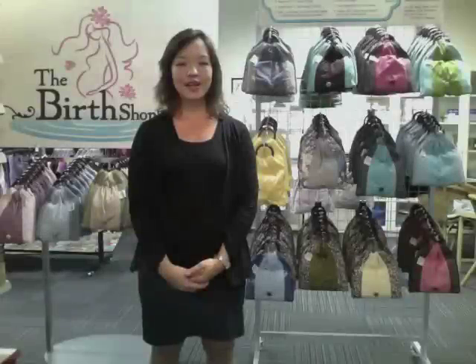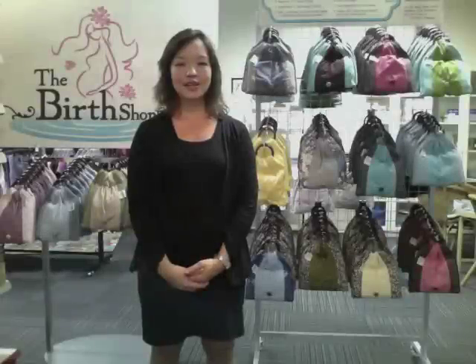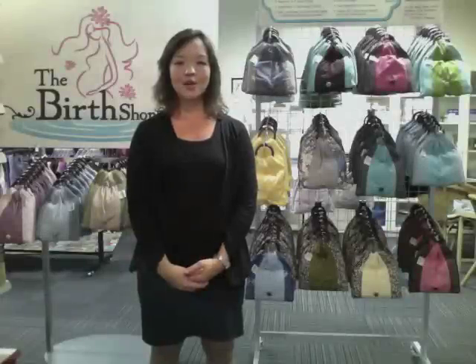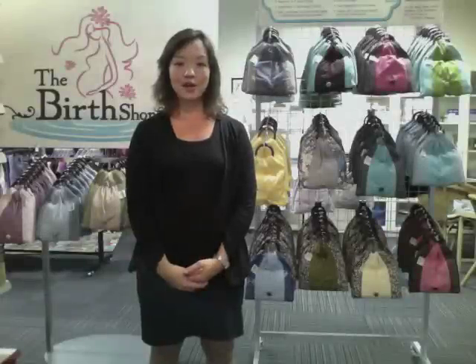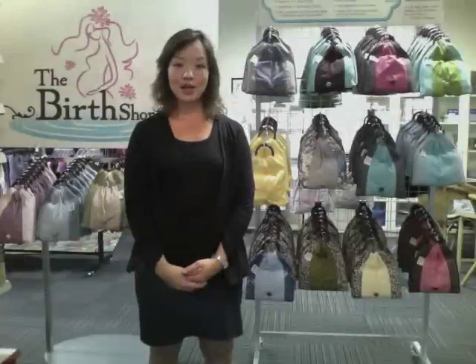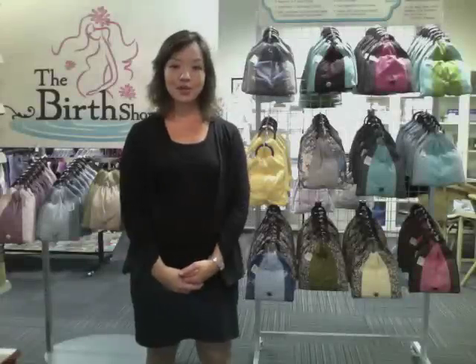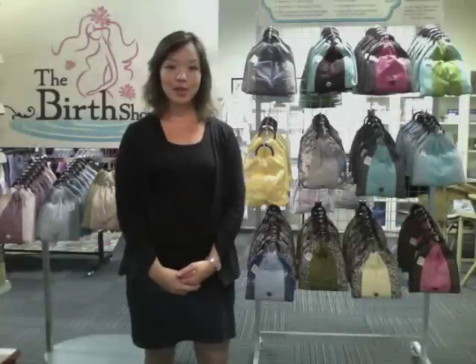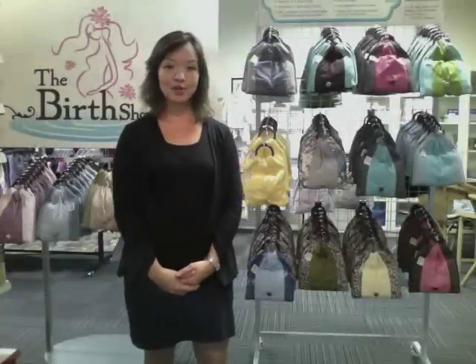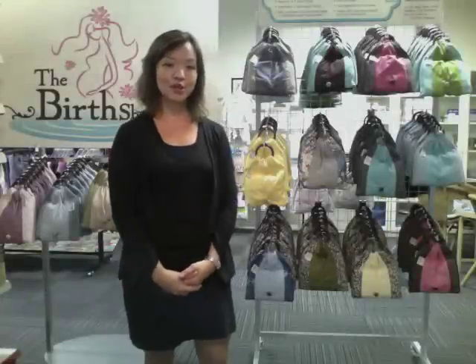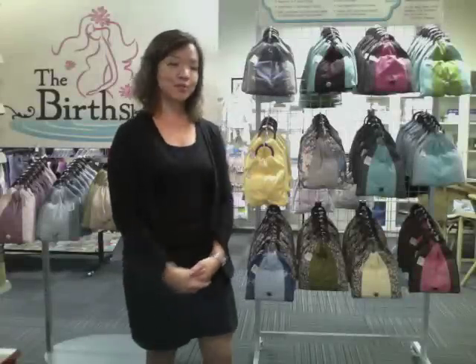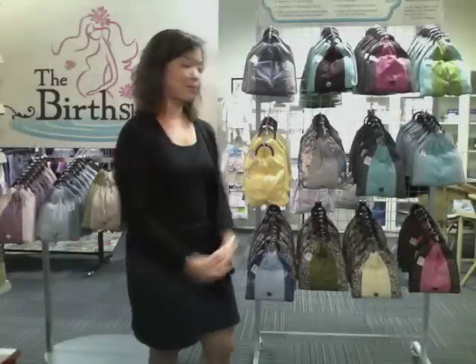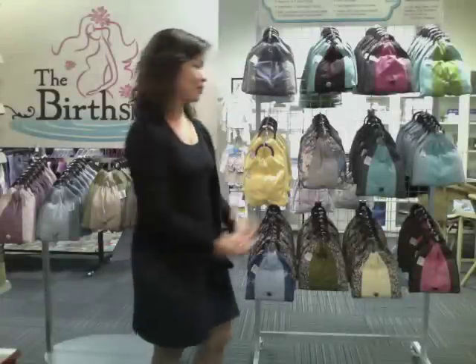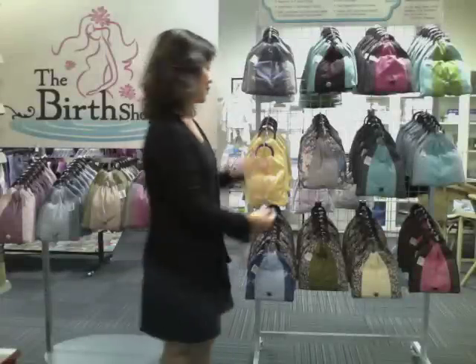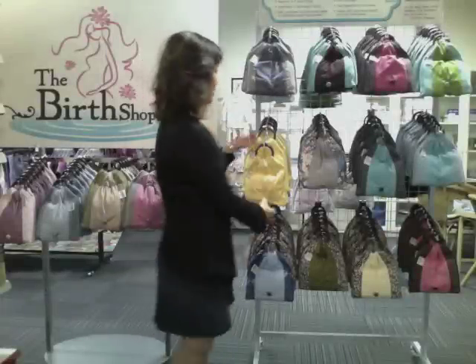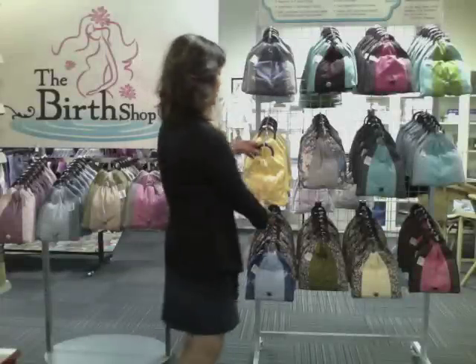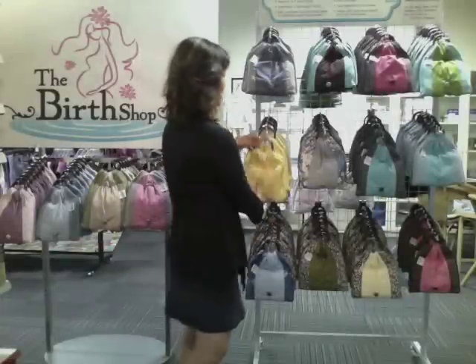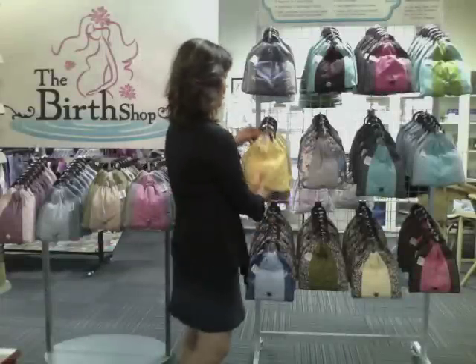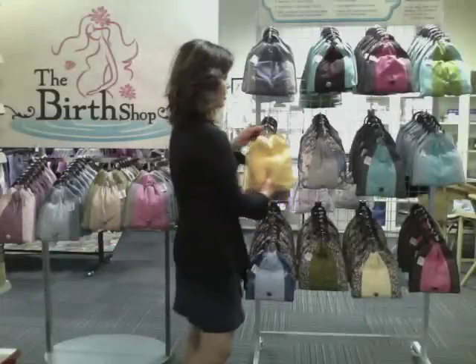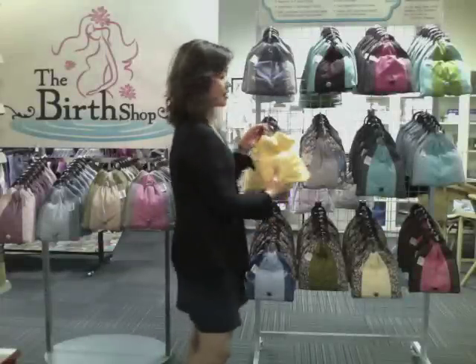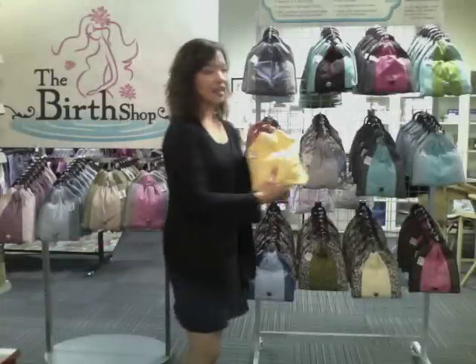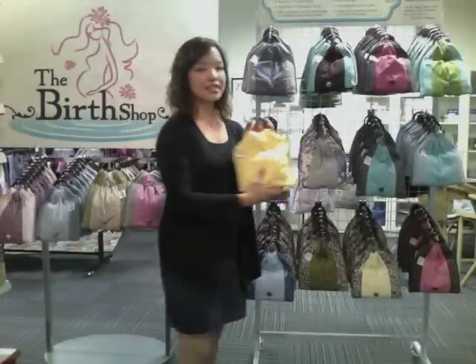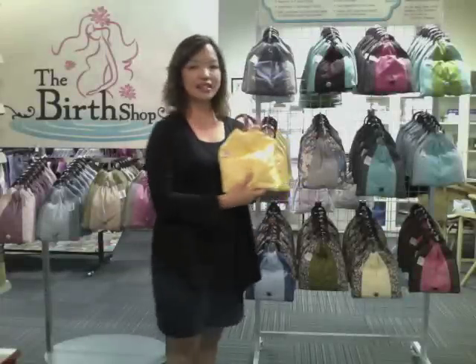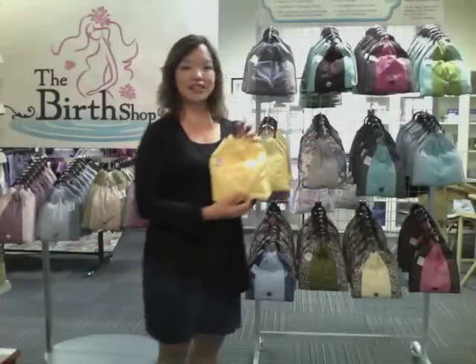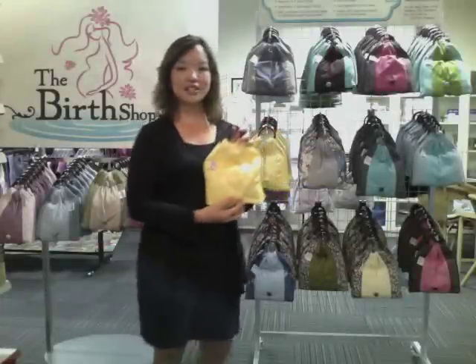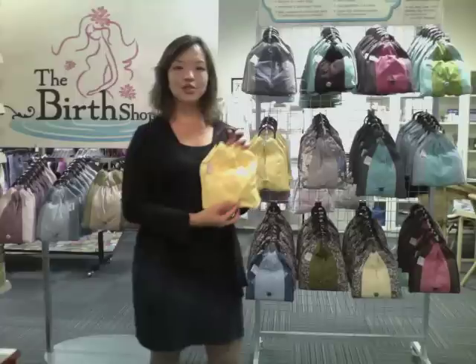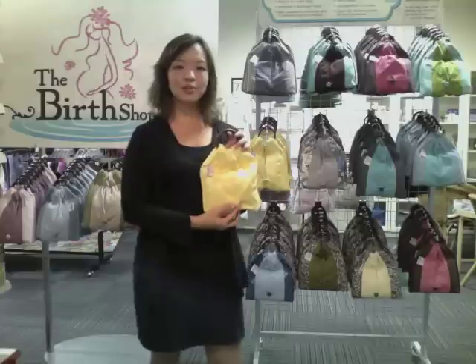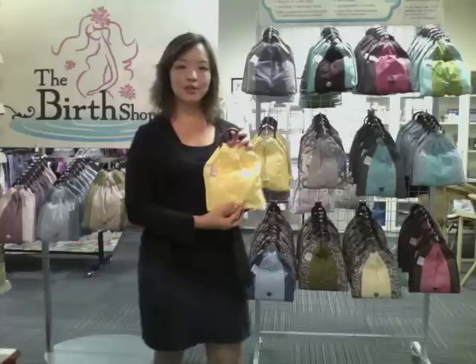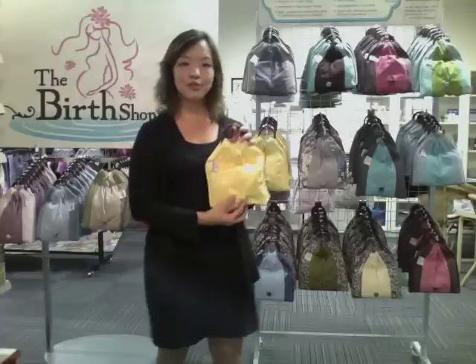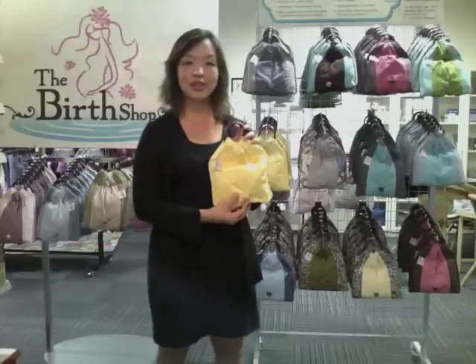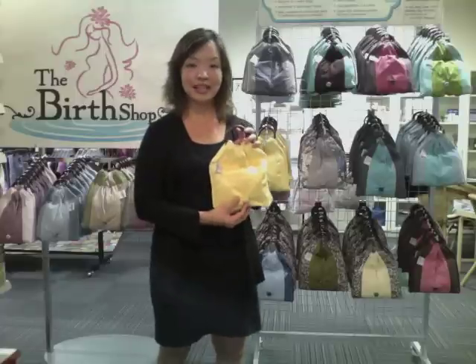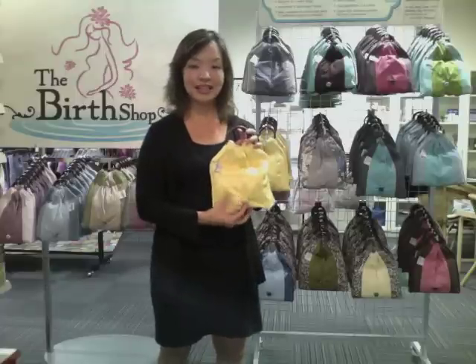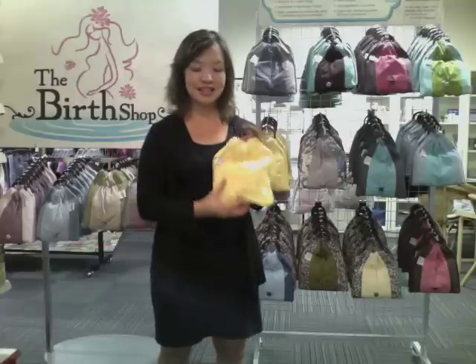Welcome to the Bealth Shop. Select a sling that is suitable for your daily needs.